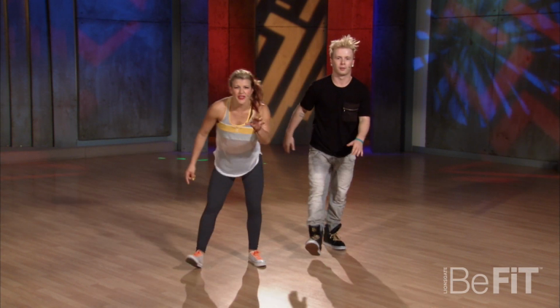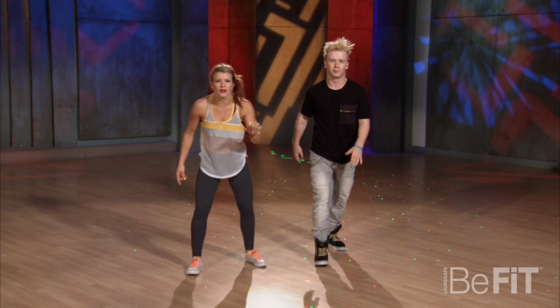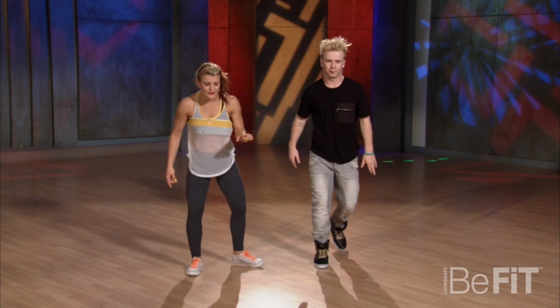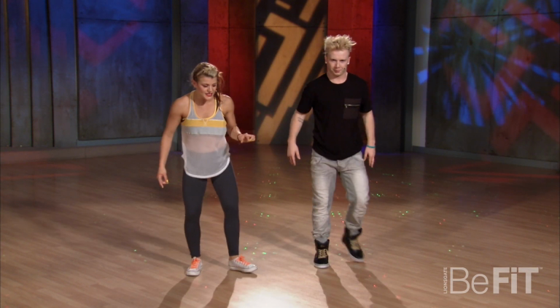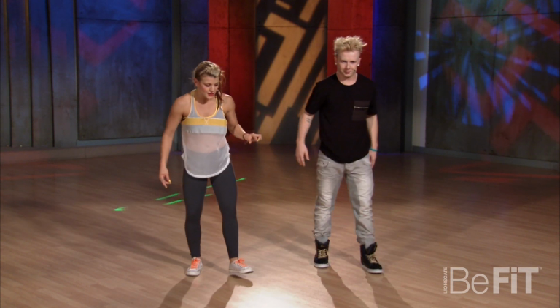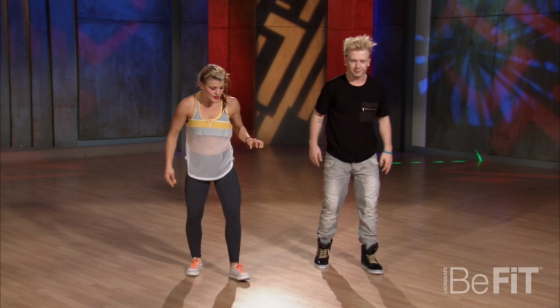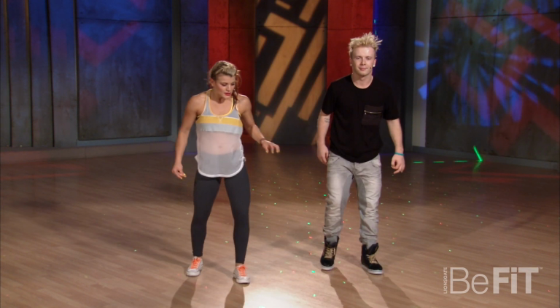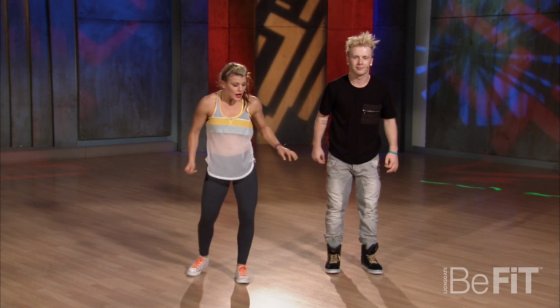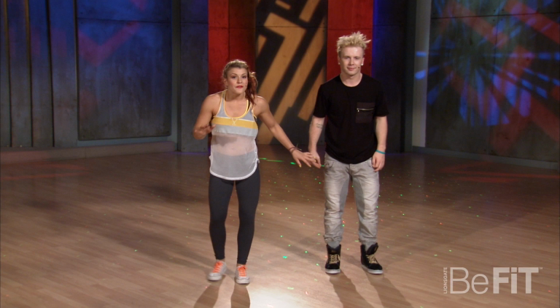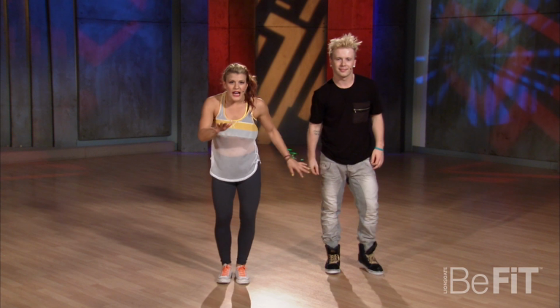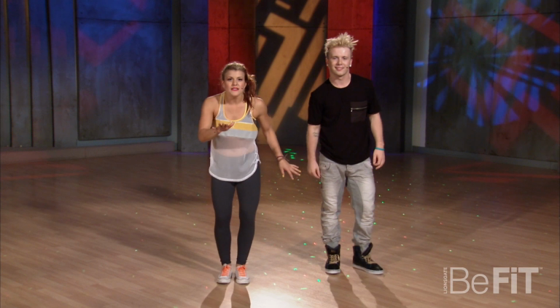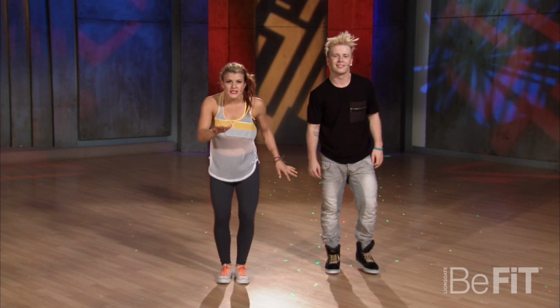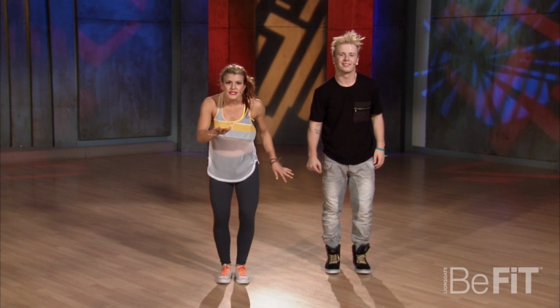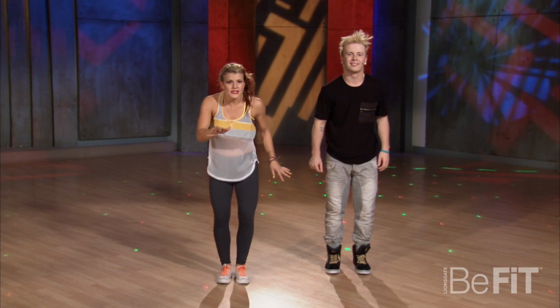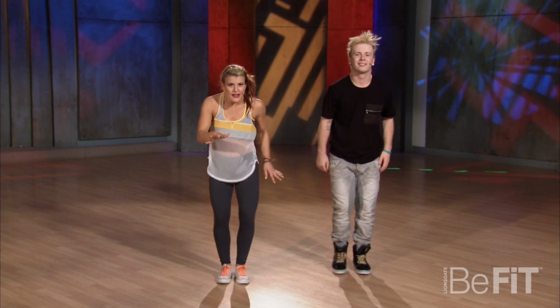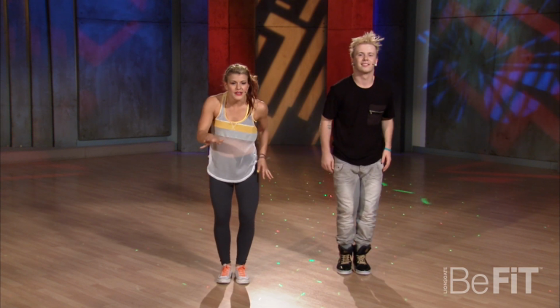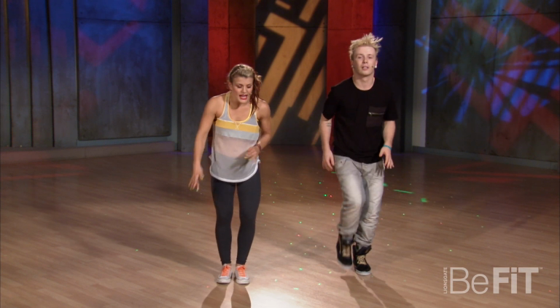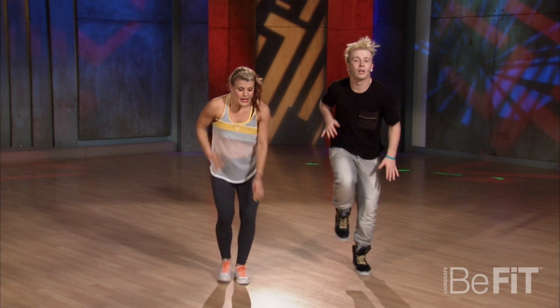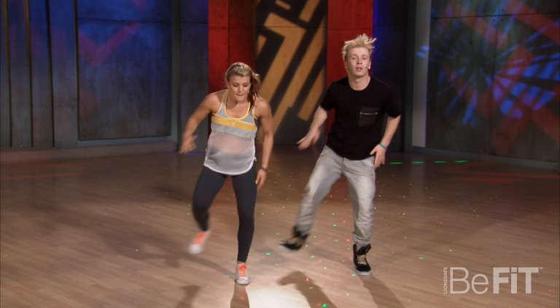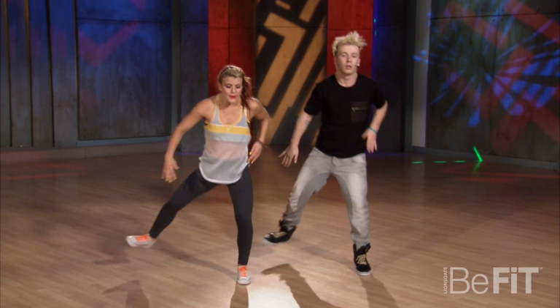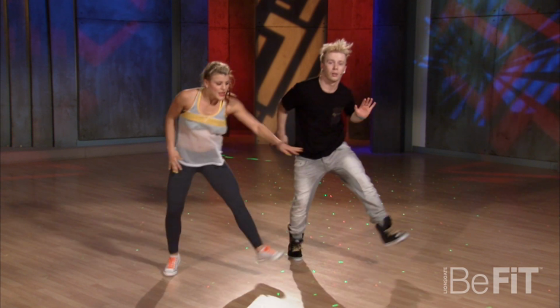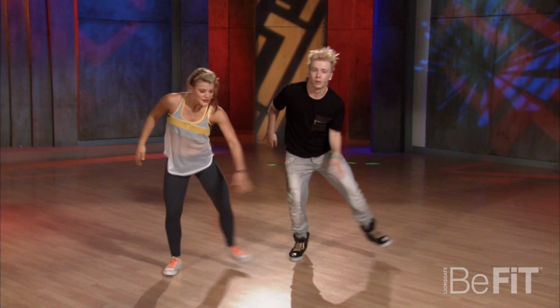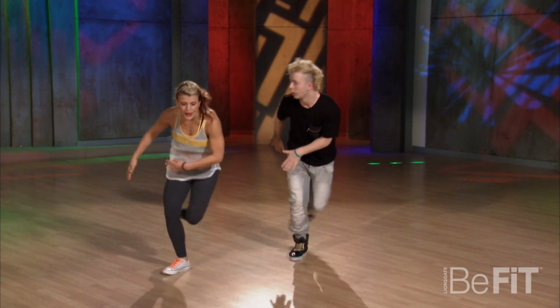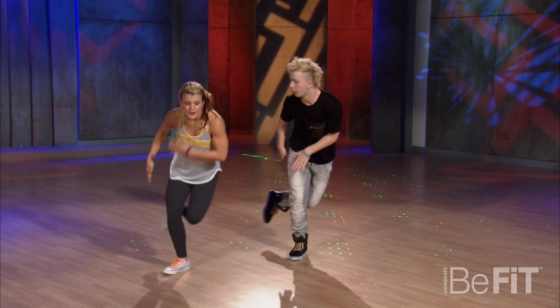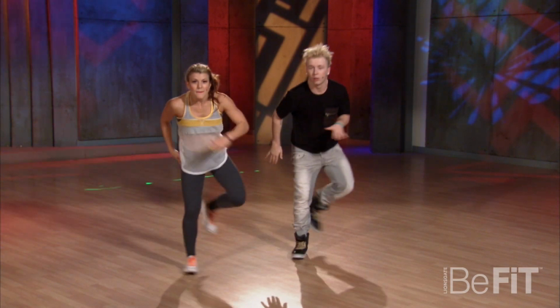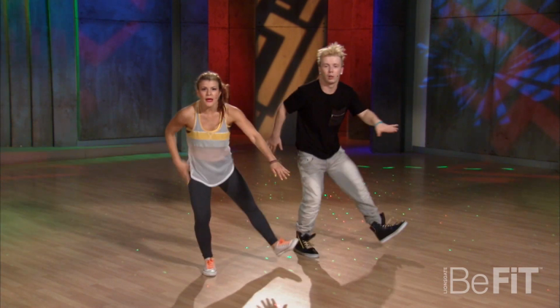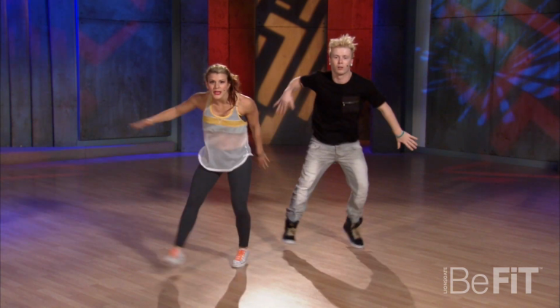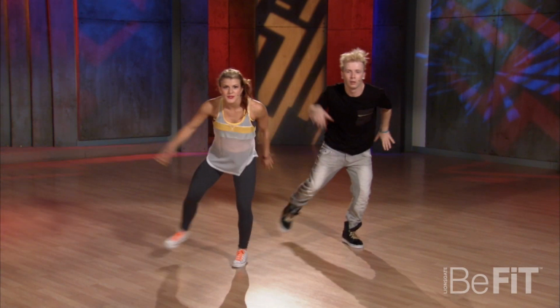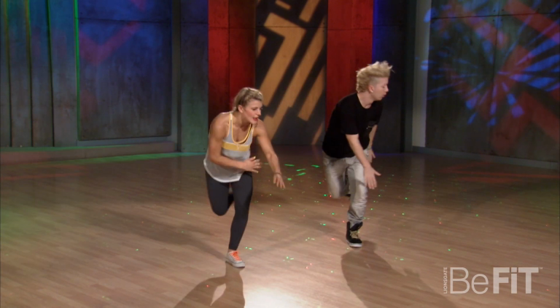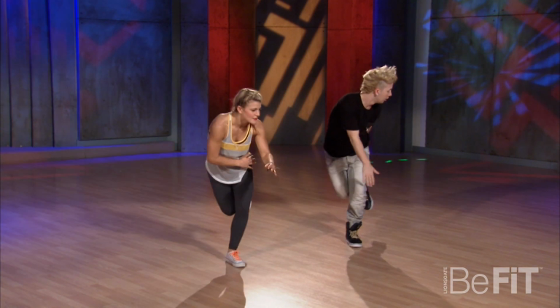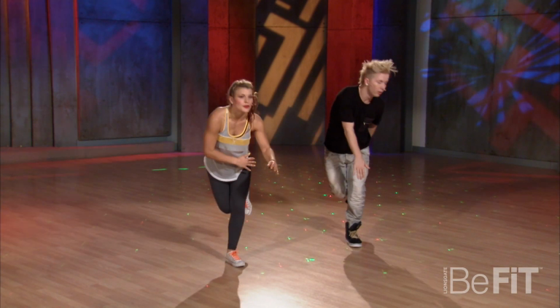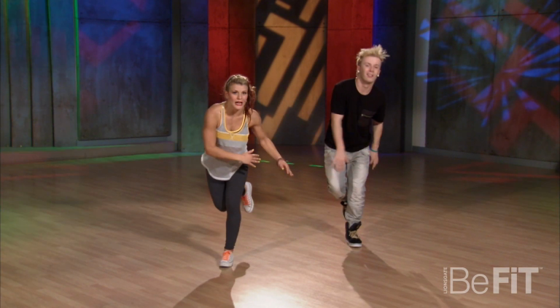Yeah, try that a little faster. Five, six, seven, eight. Bam, hip, swipe. Bam, hip, swipe. Great.